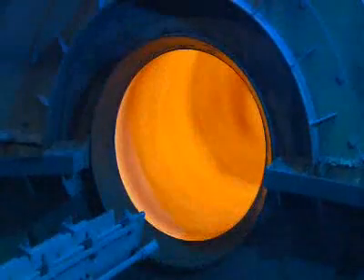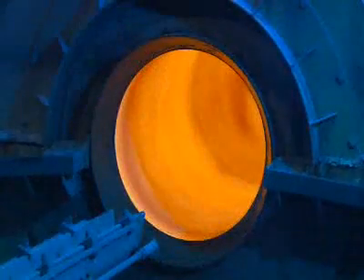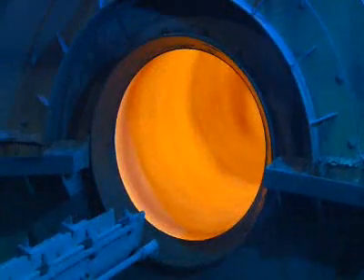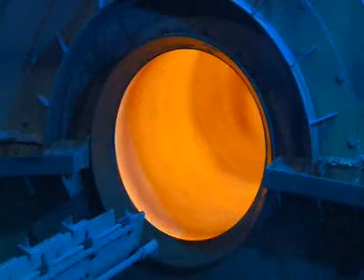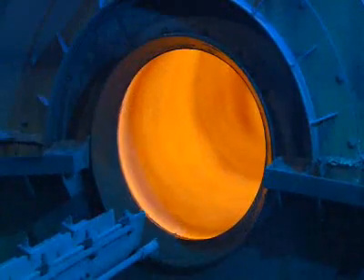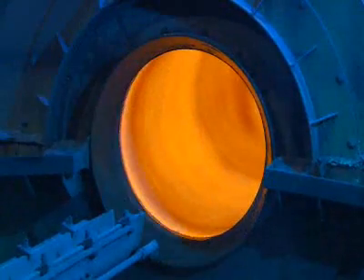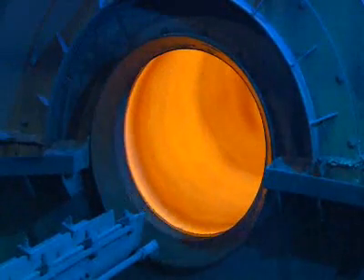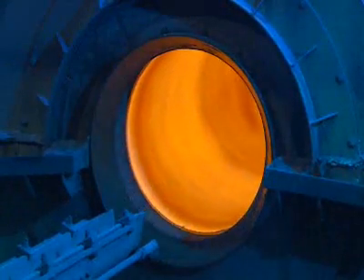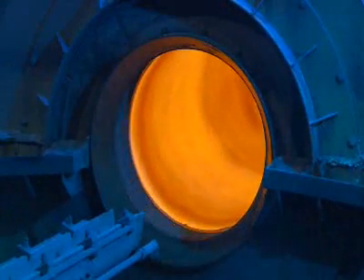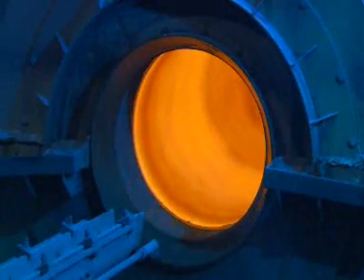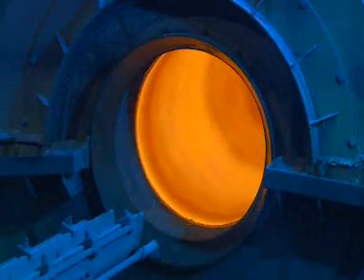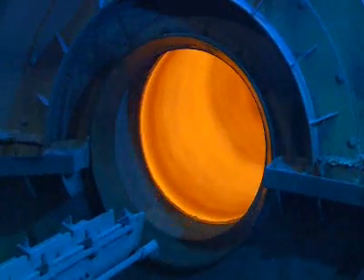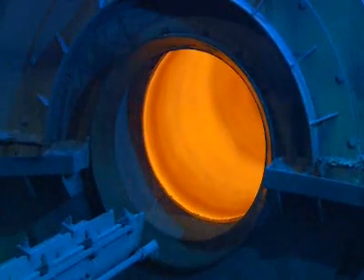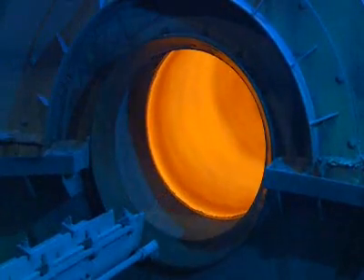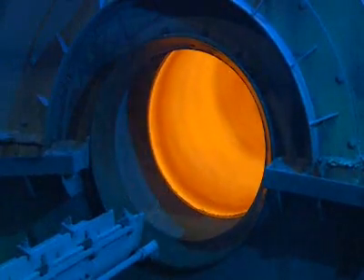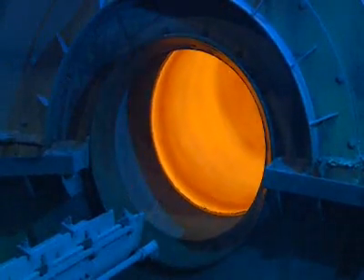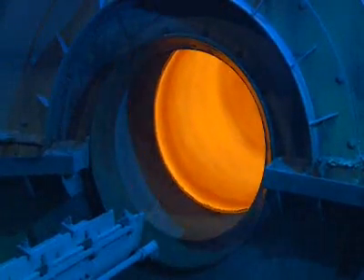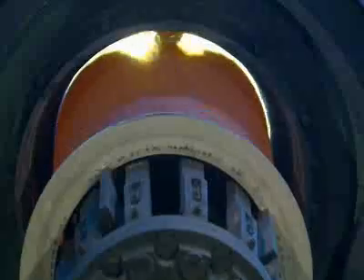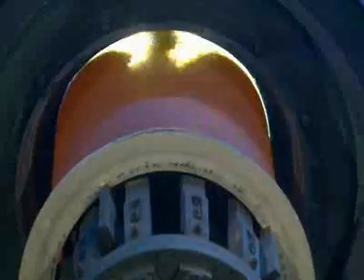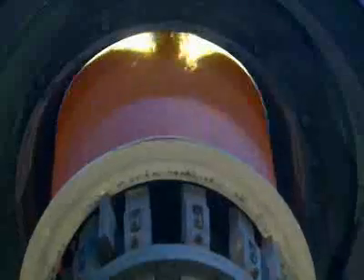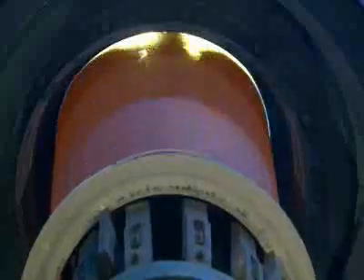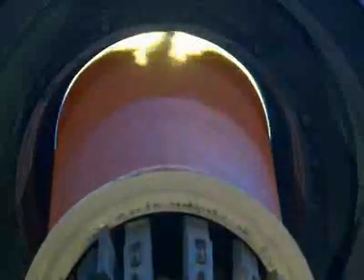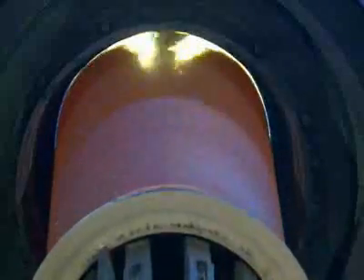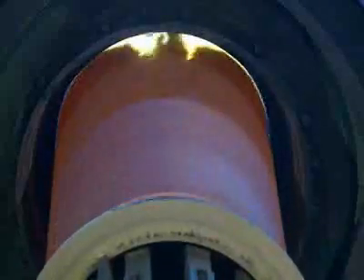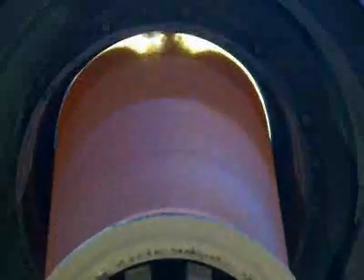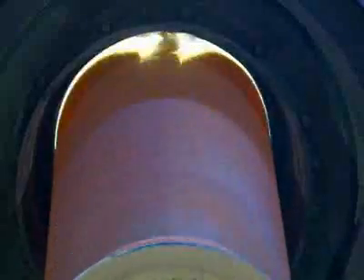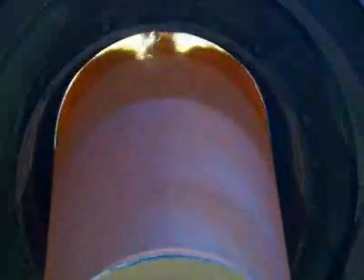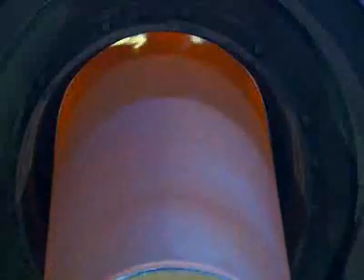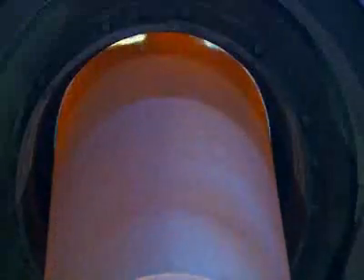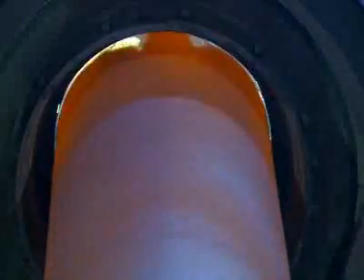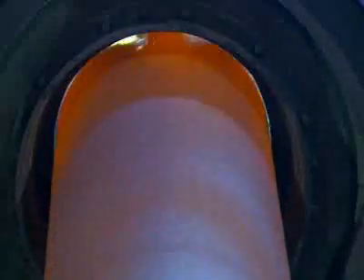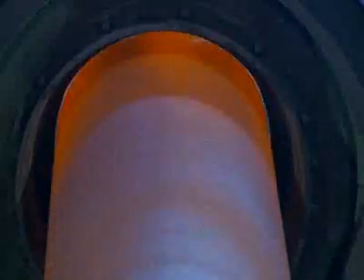Then an extractor pulls out a 6-meter cast iron pipe — the standard industry length.